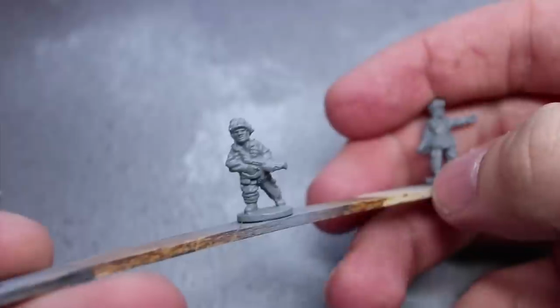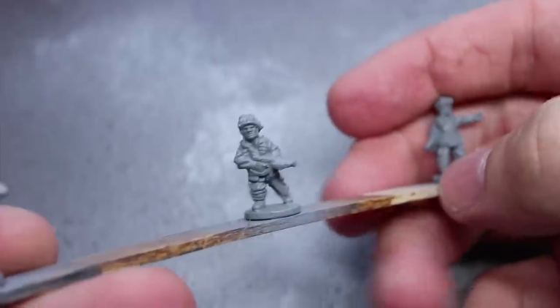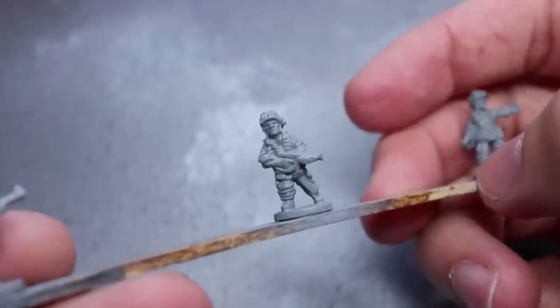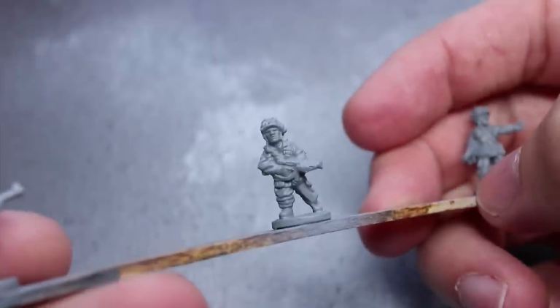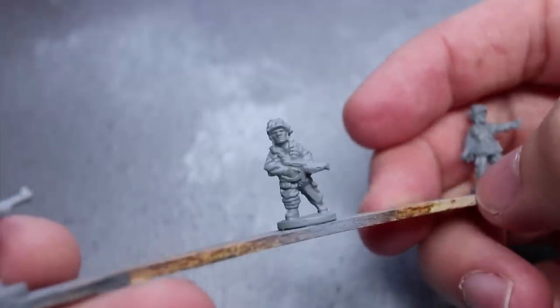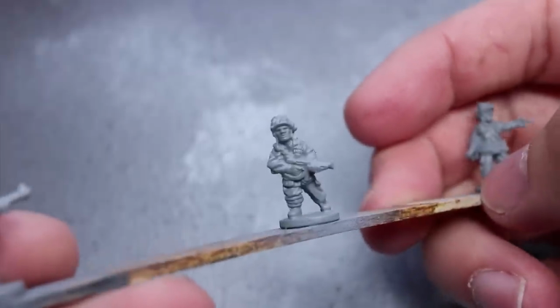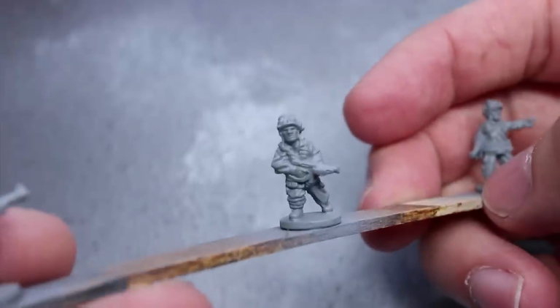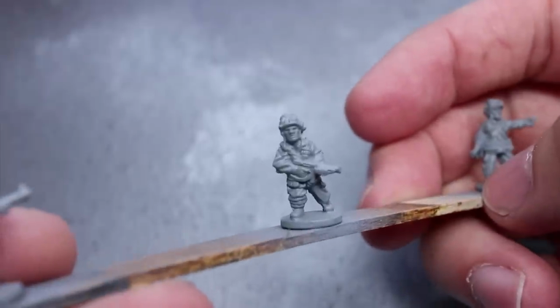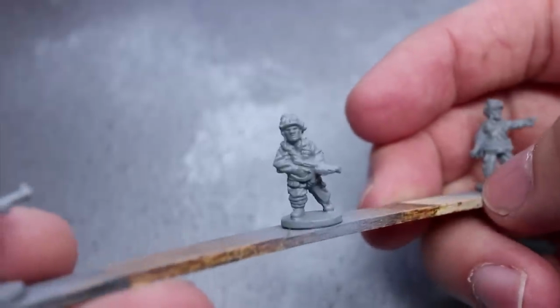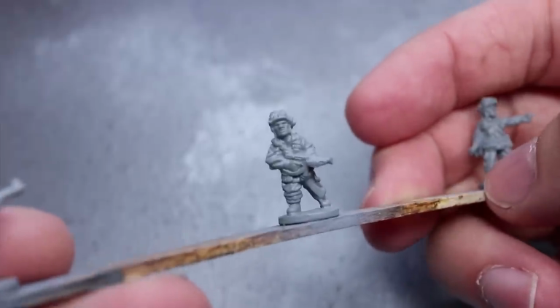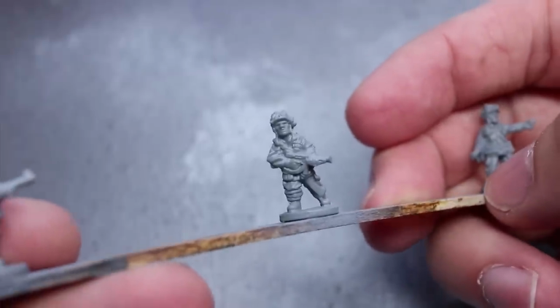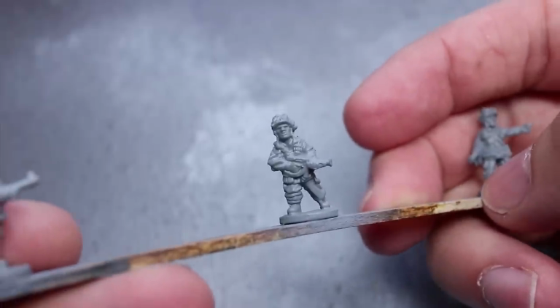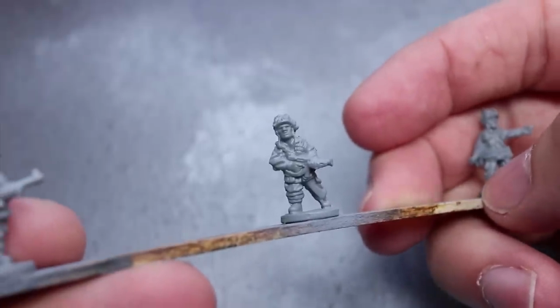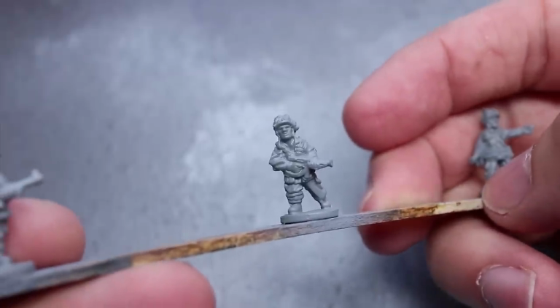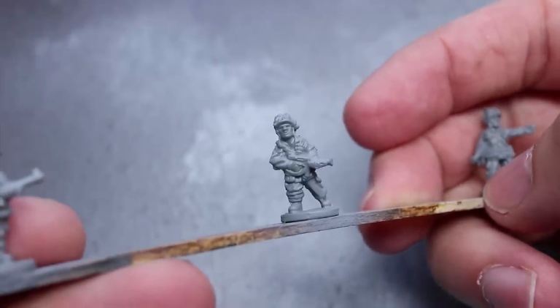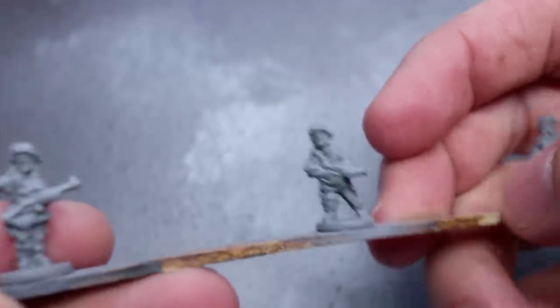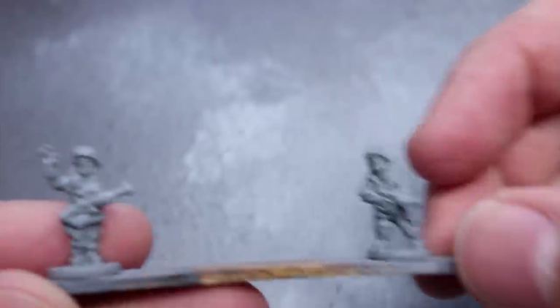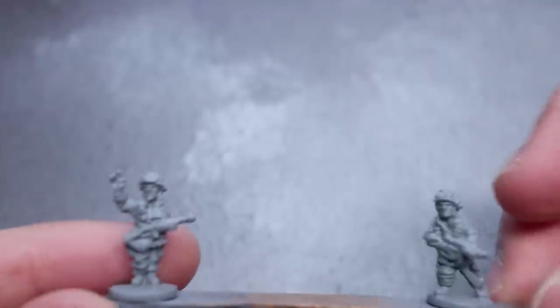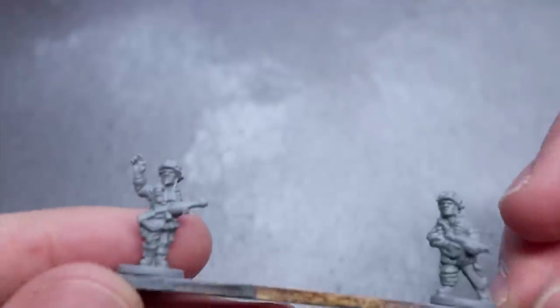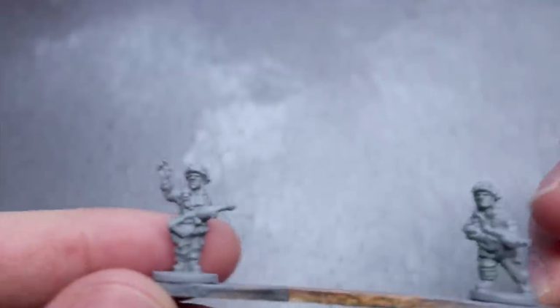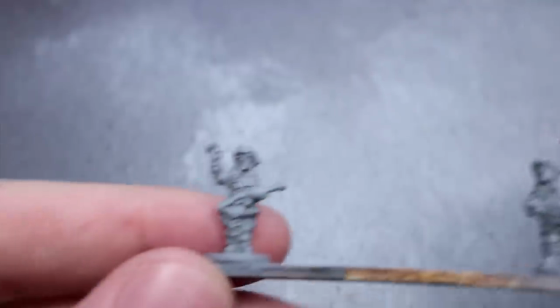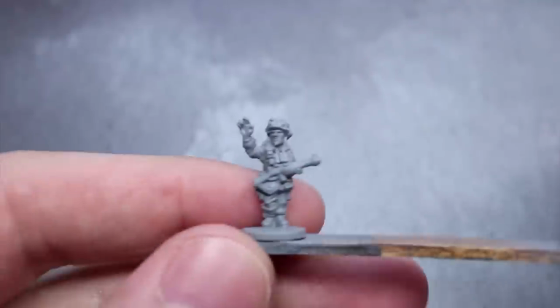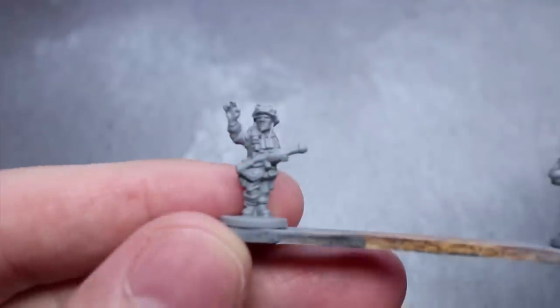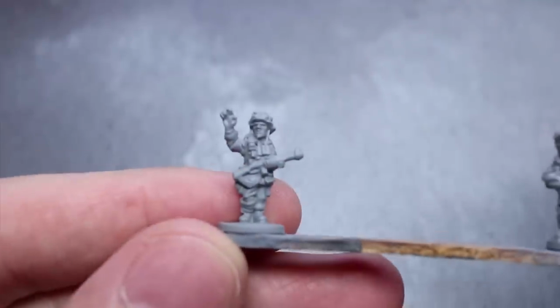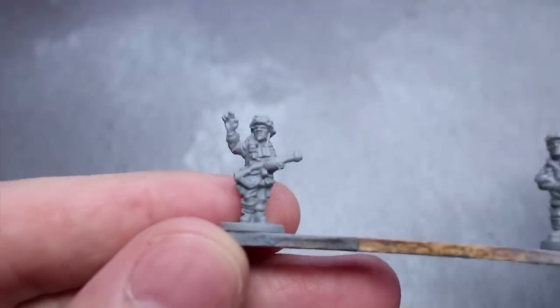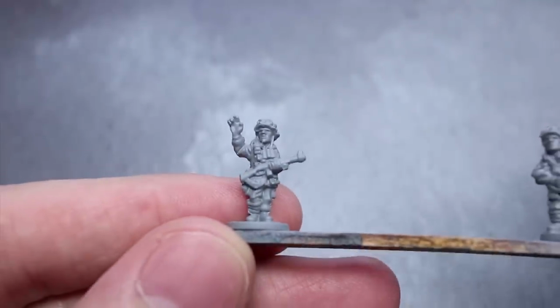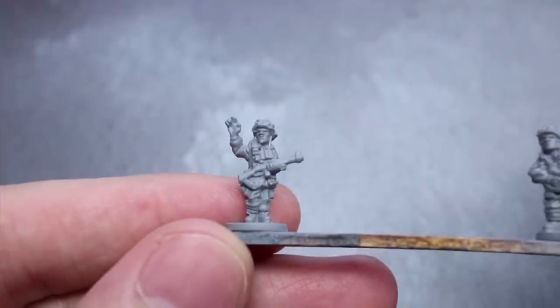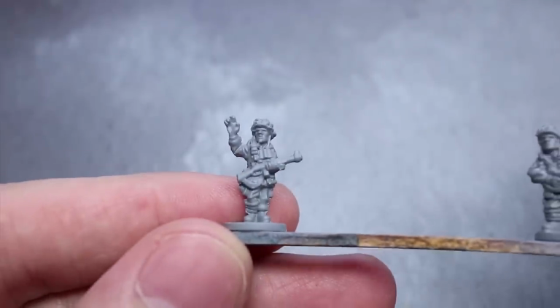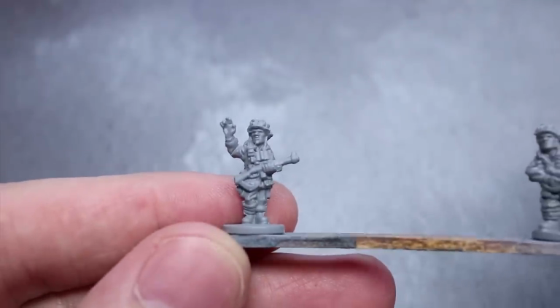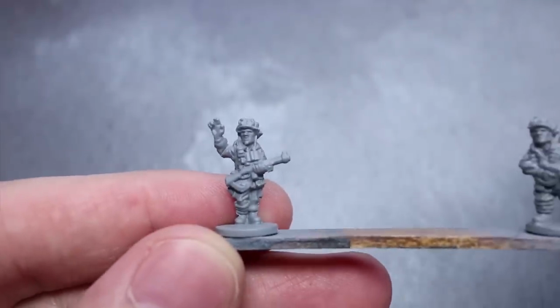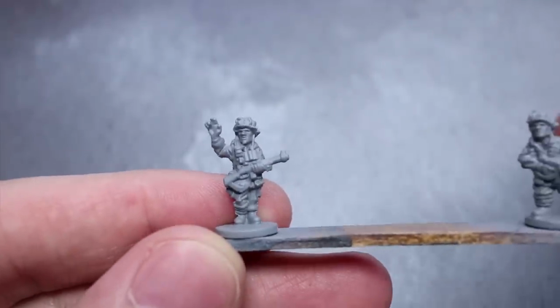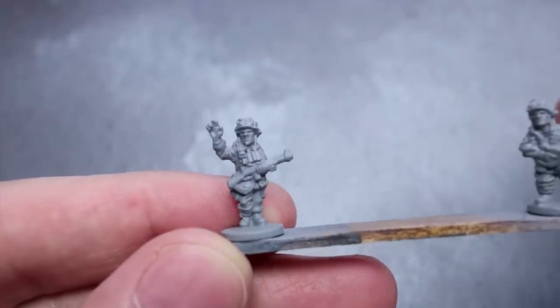To make holding the small miniatures easier, I have attached them to a lollipop stick with a small bit of super glue.